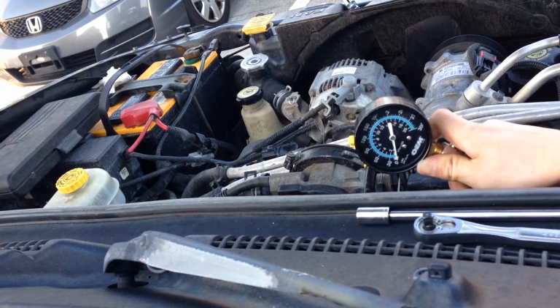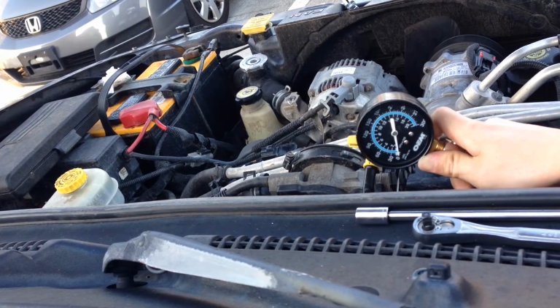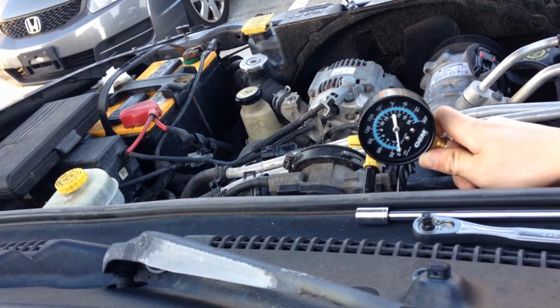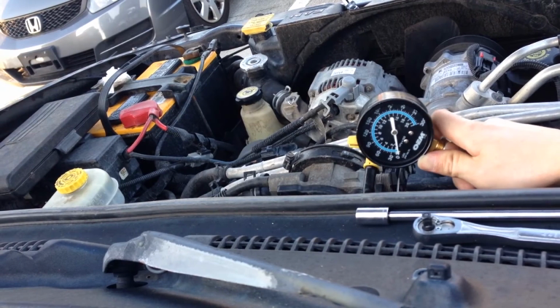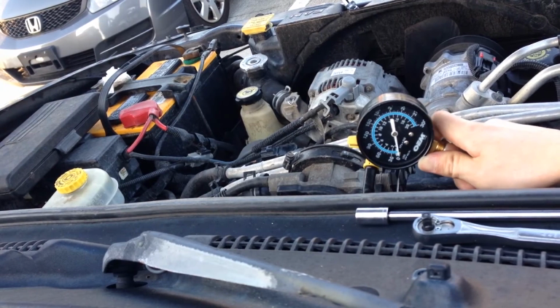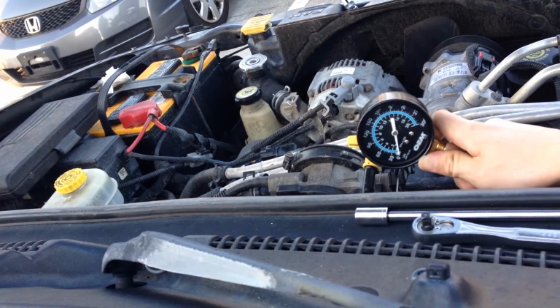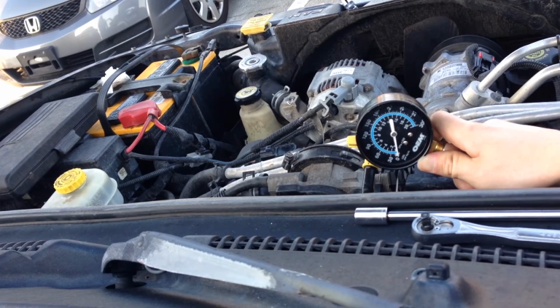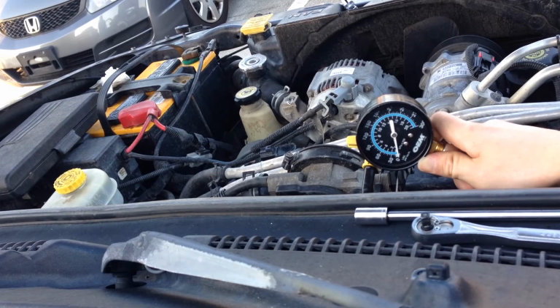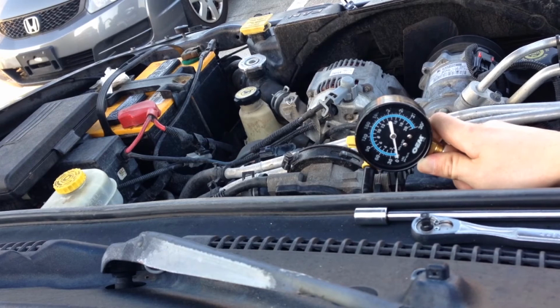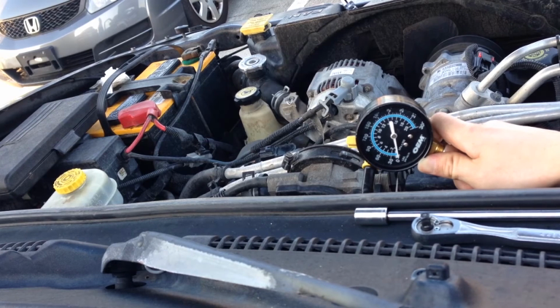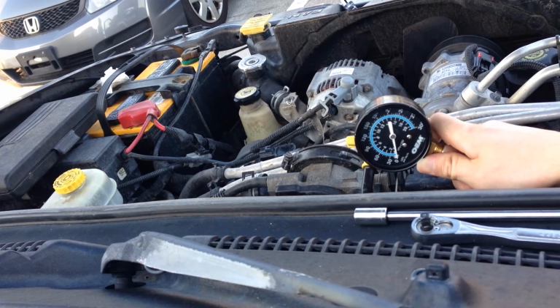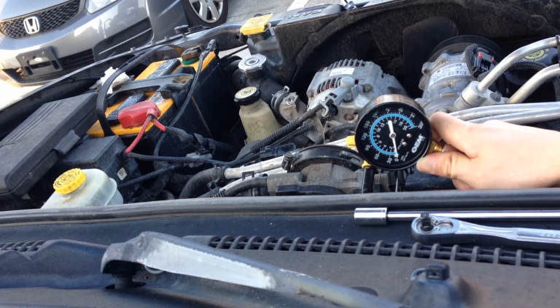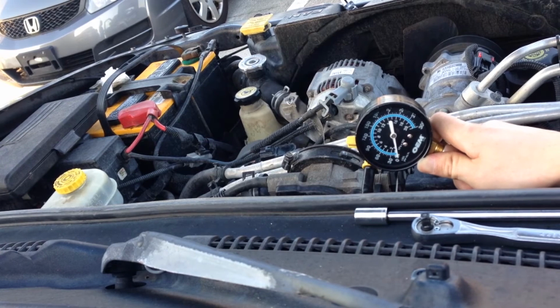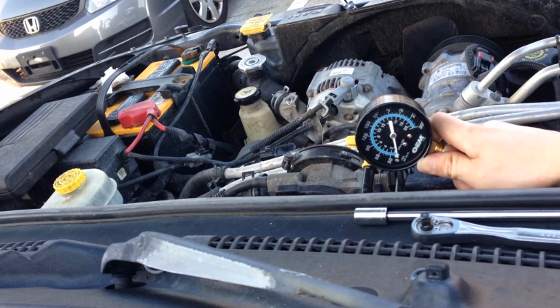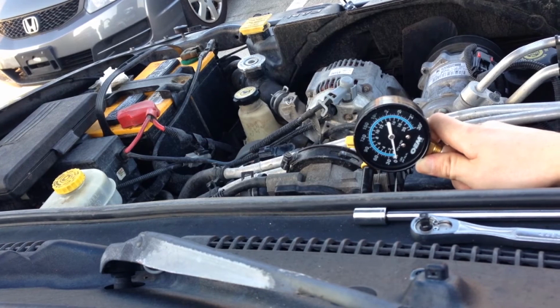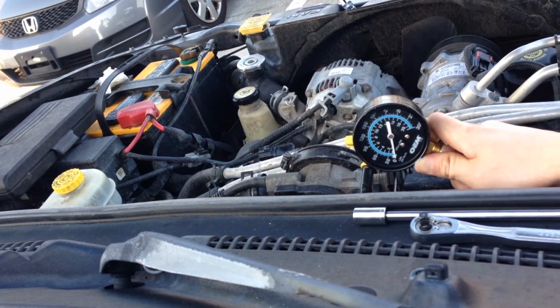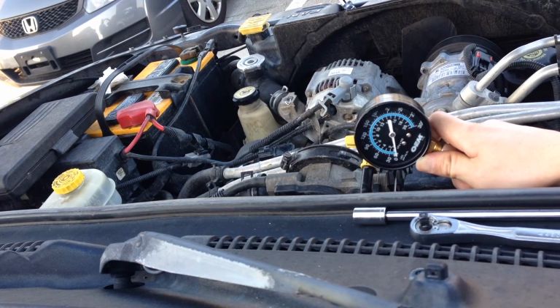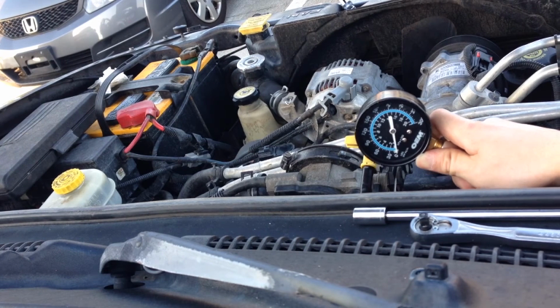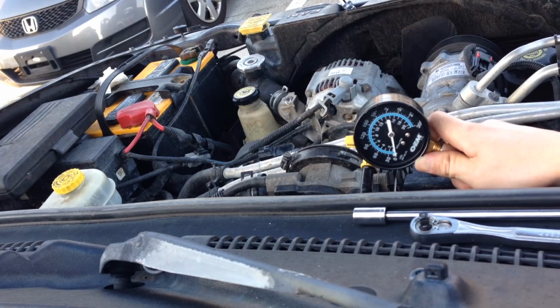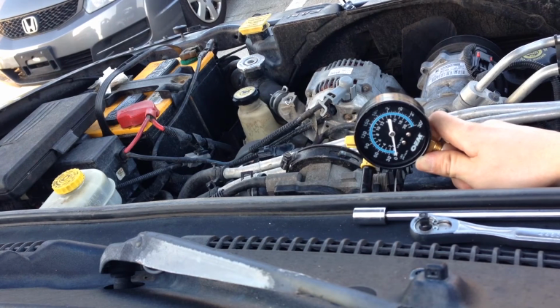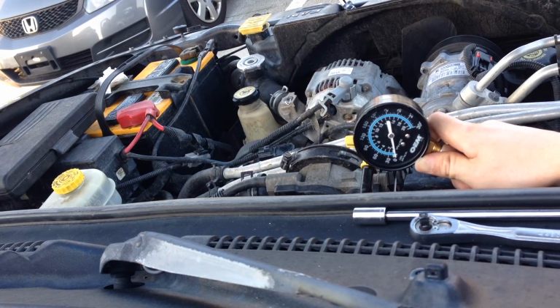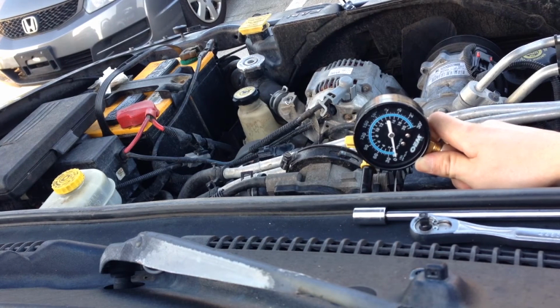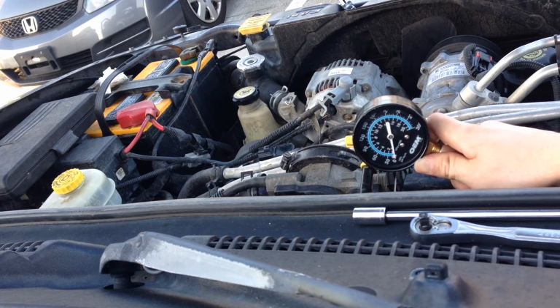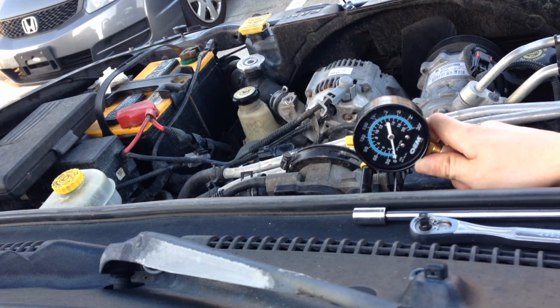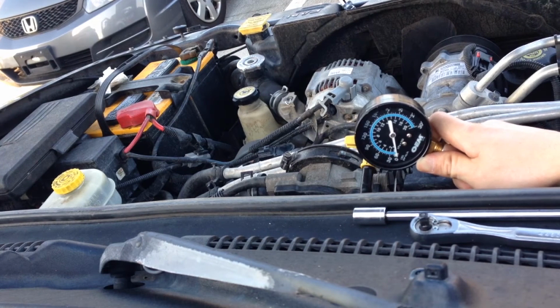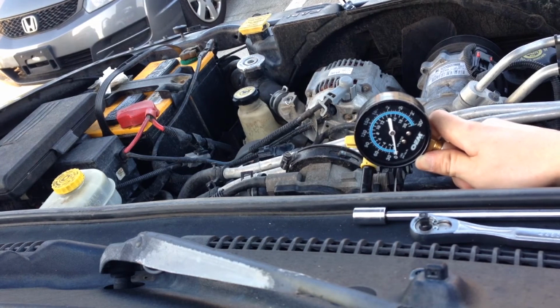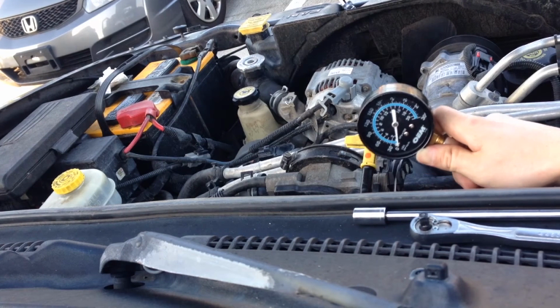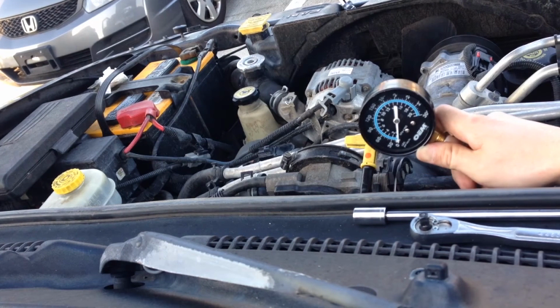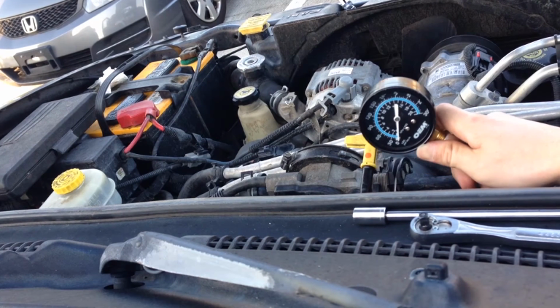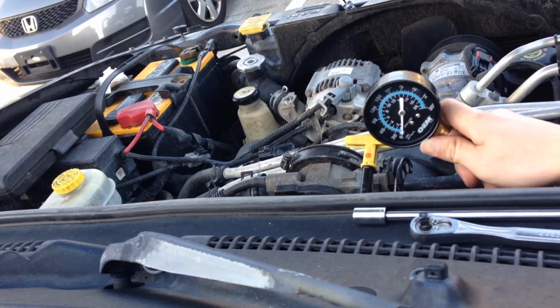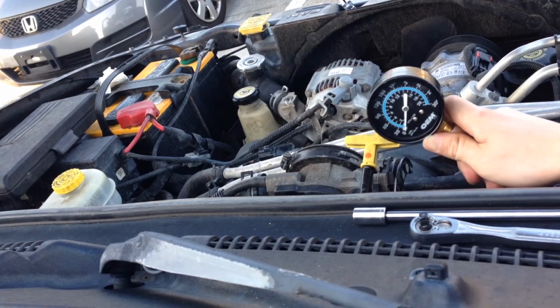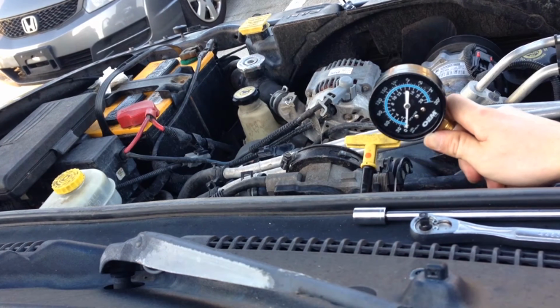Foot all the way to the floor. Push the throttle all the way down.